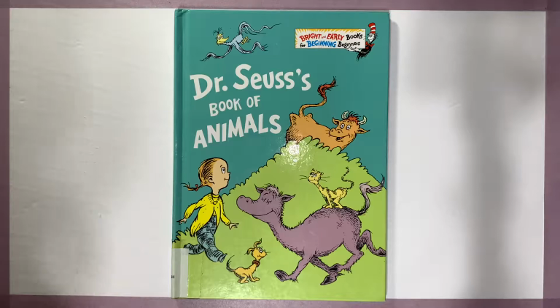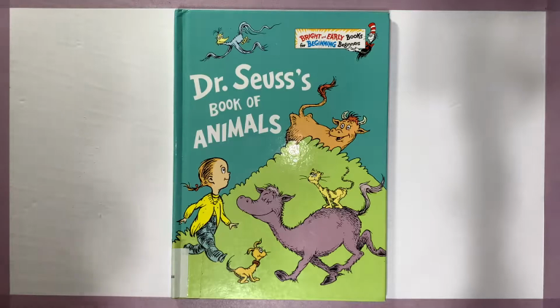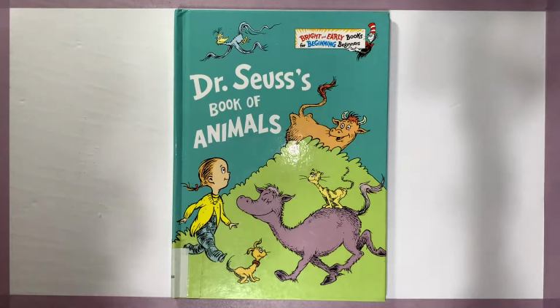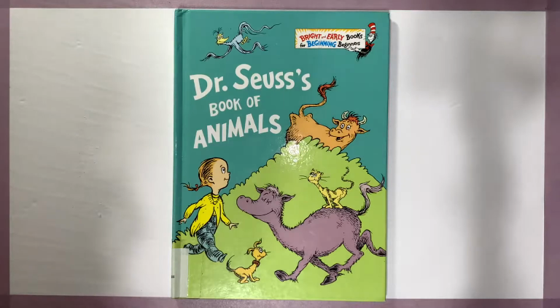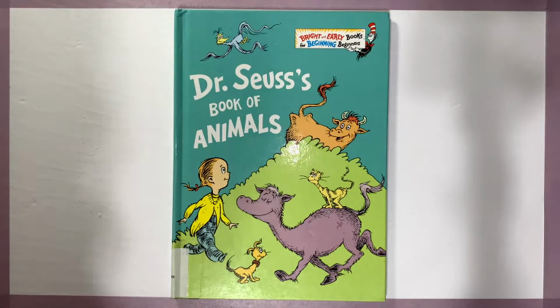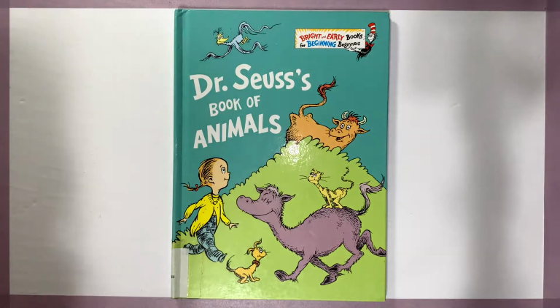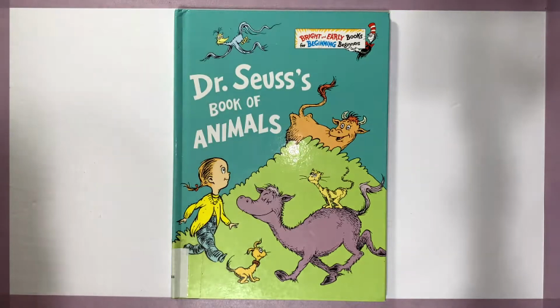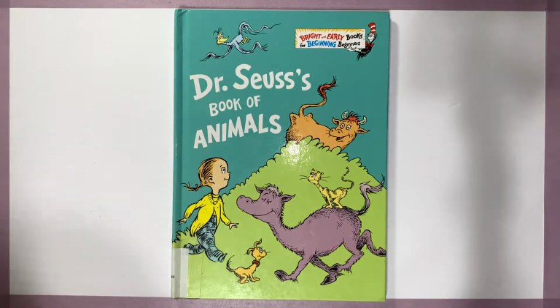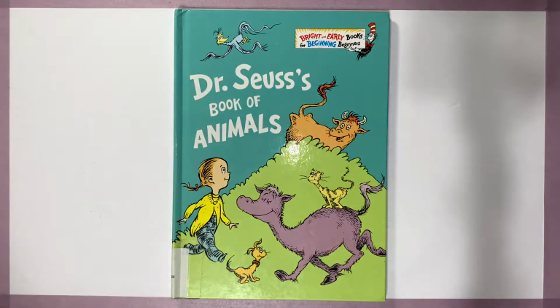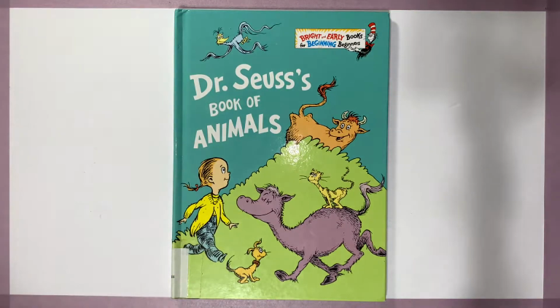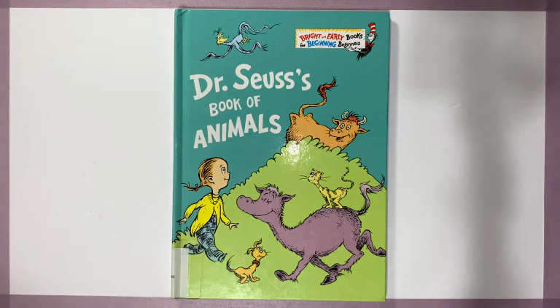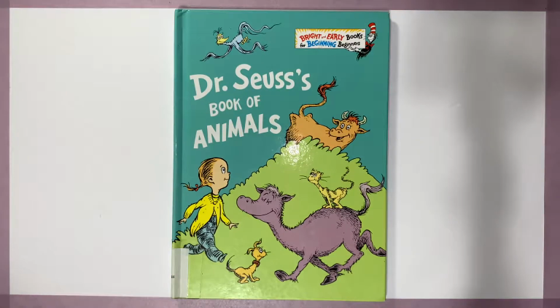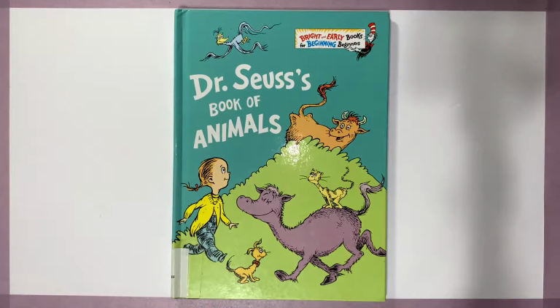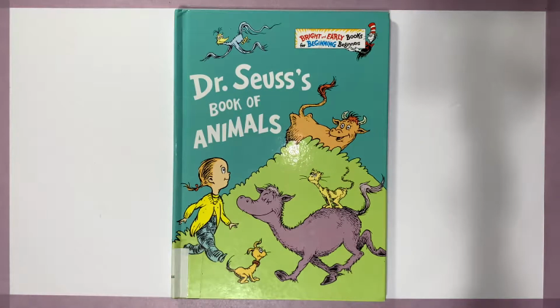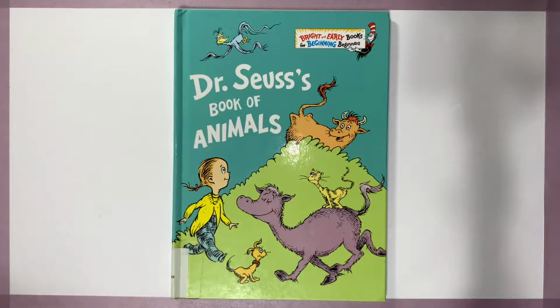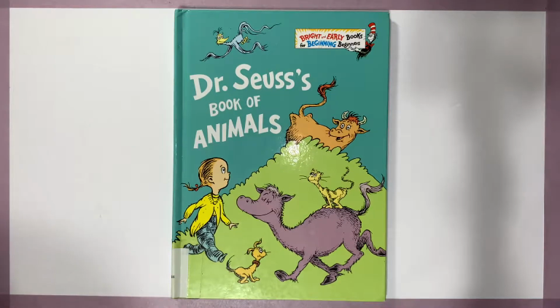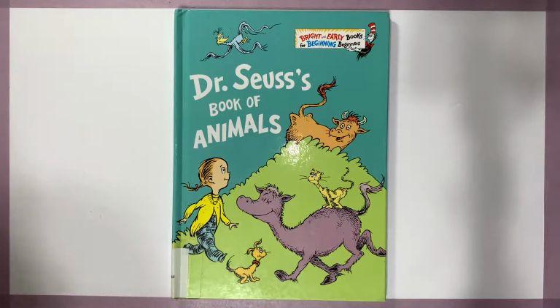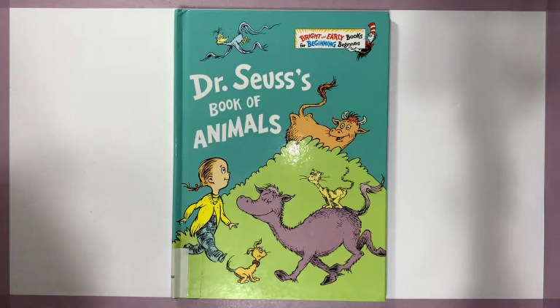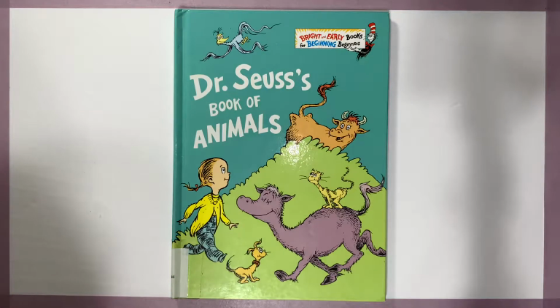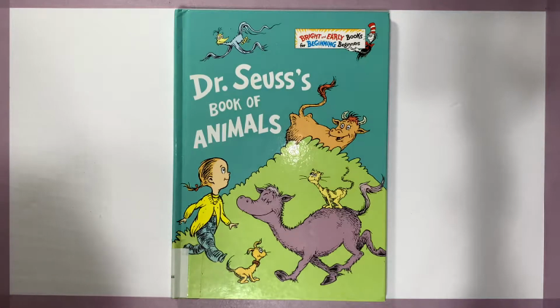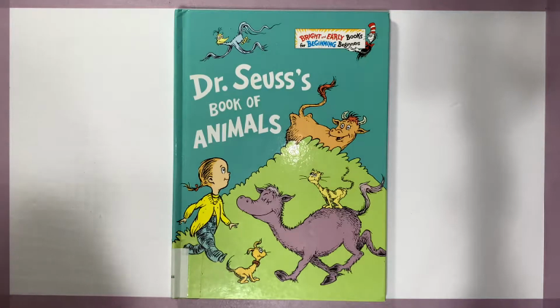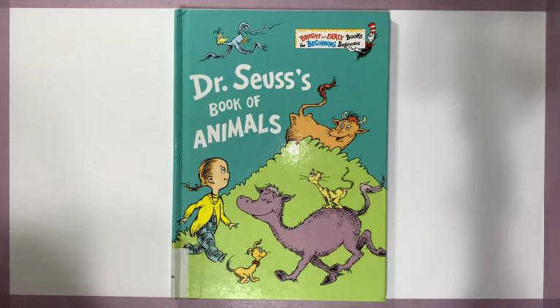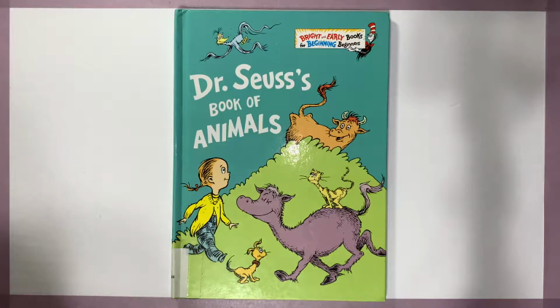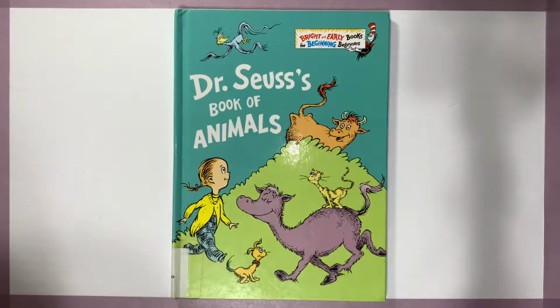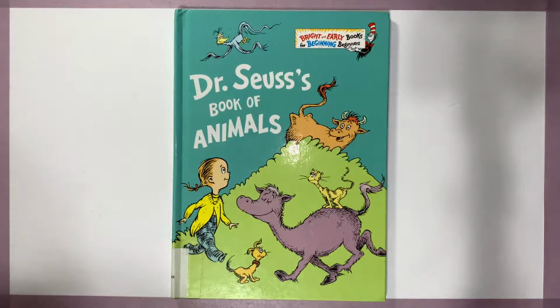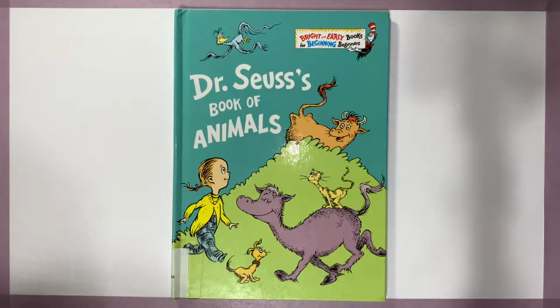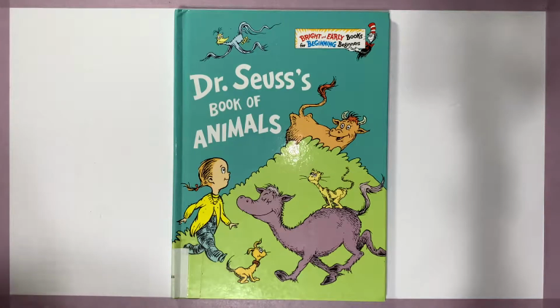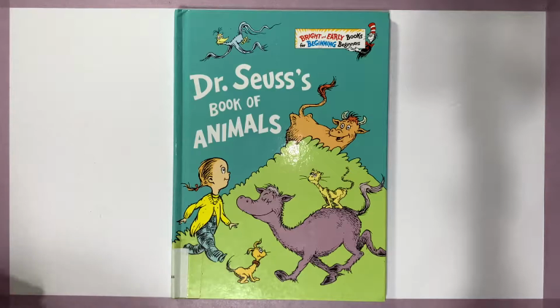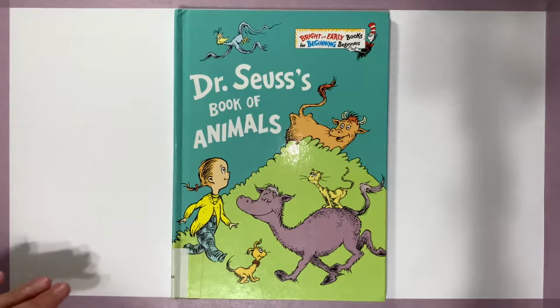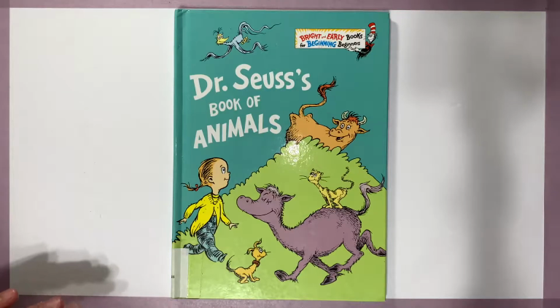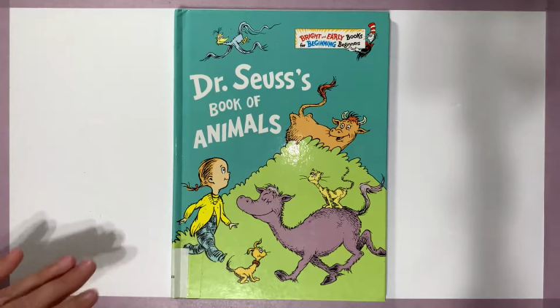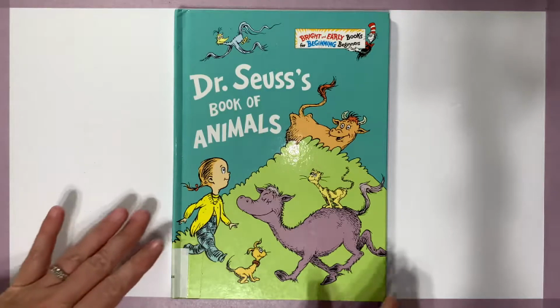For today's episode of Storytime with Jen, we're going to be reading Dr. Seuss's Book of Animals.